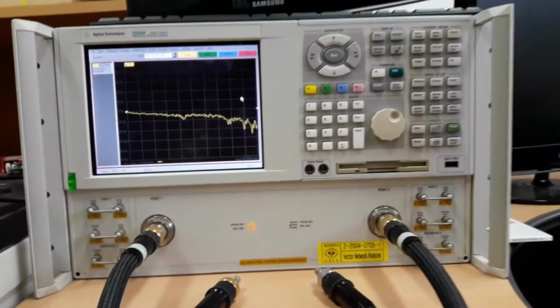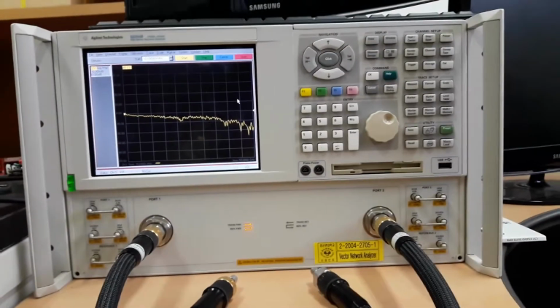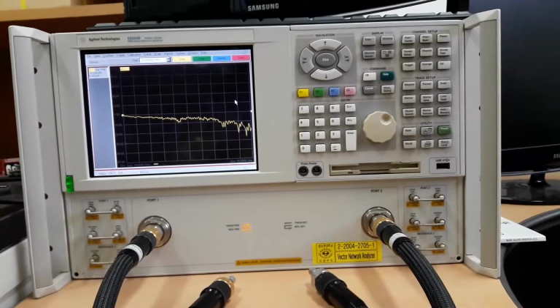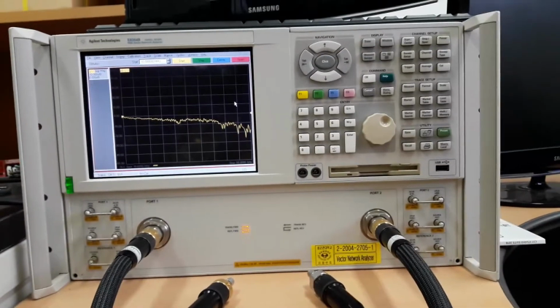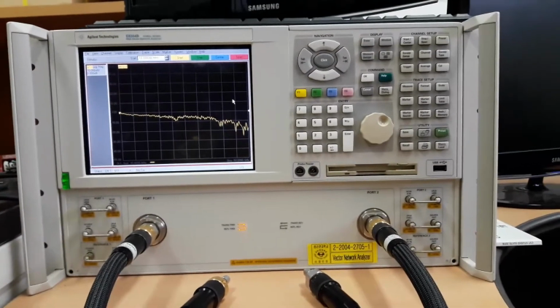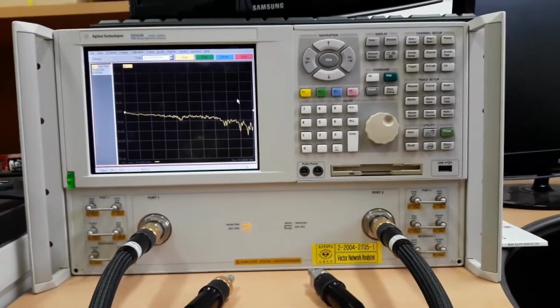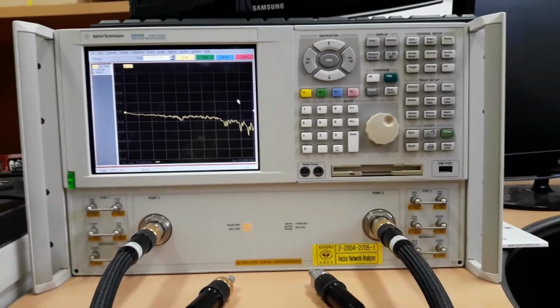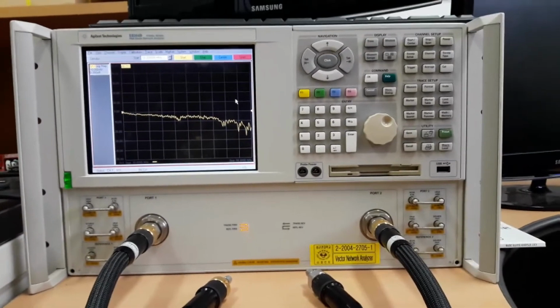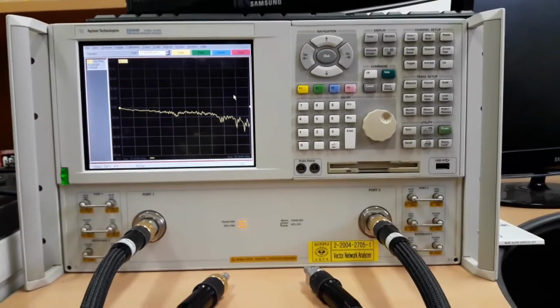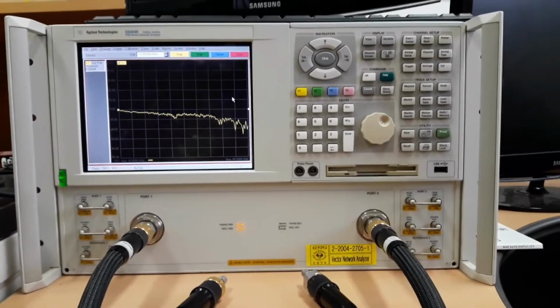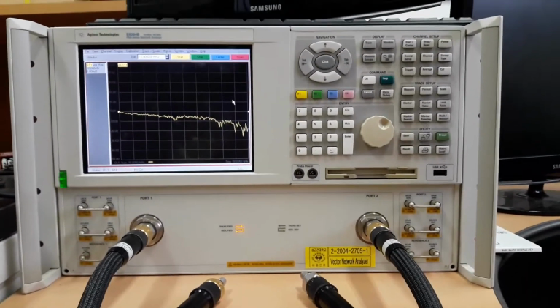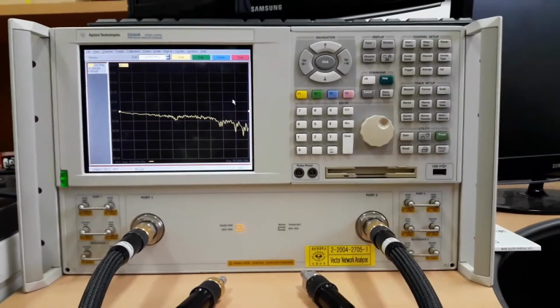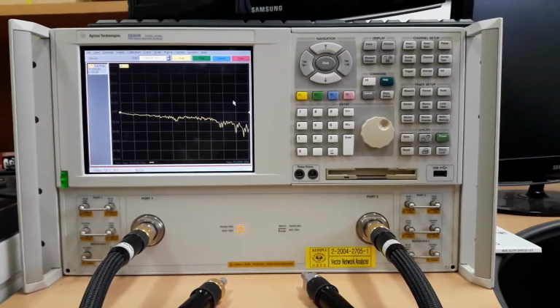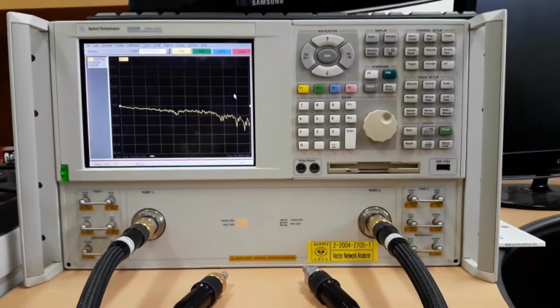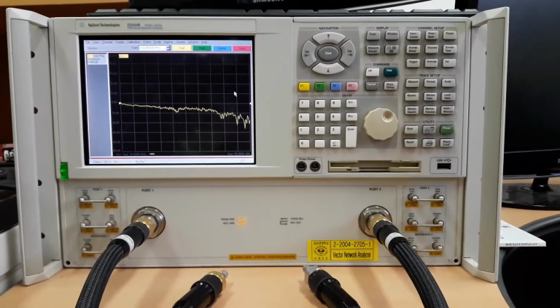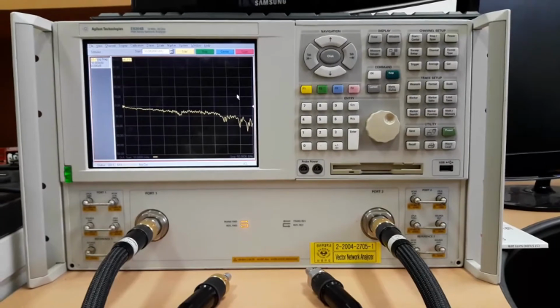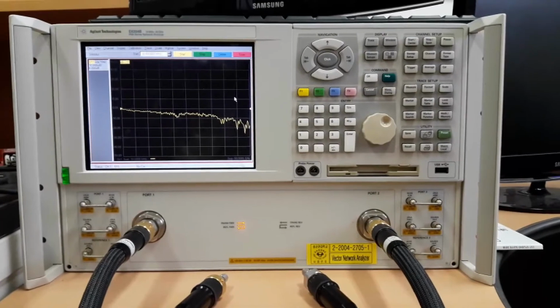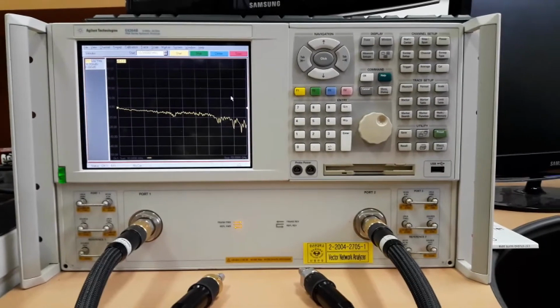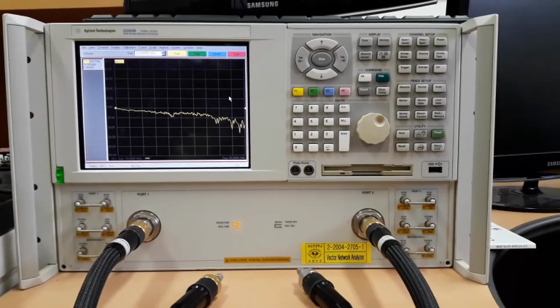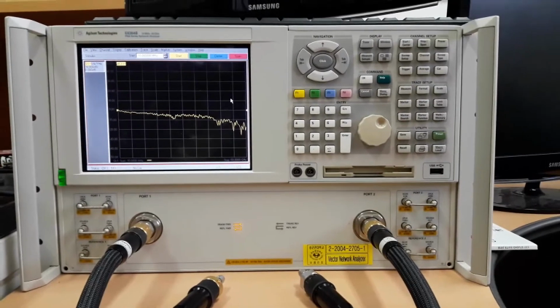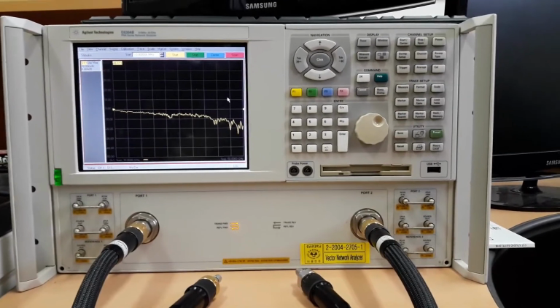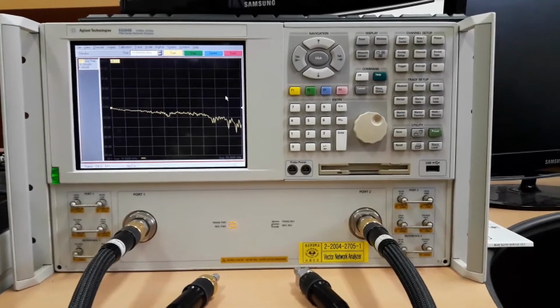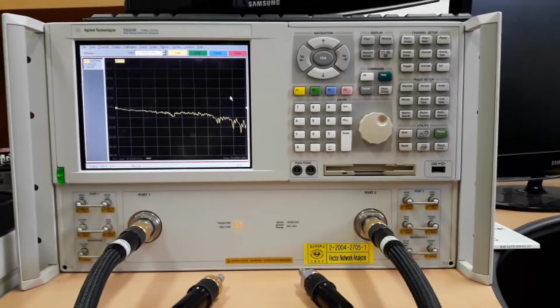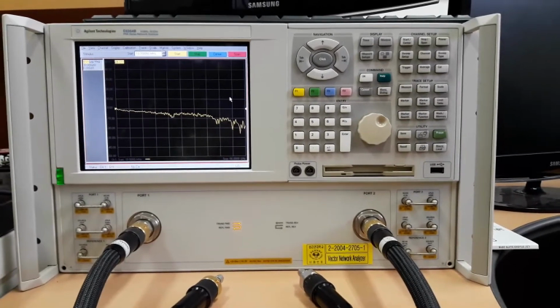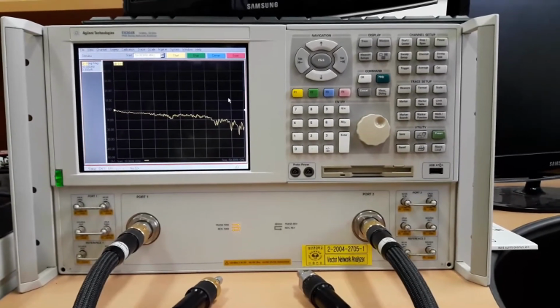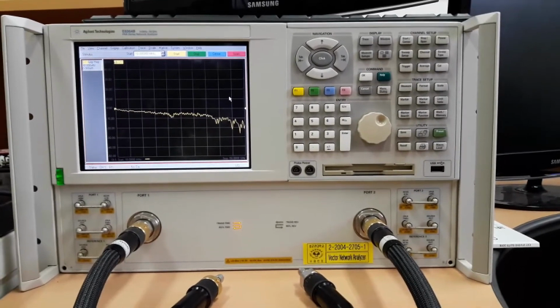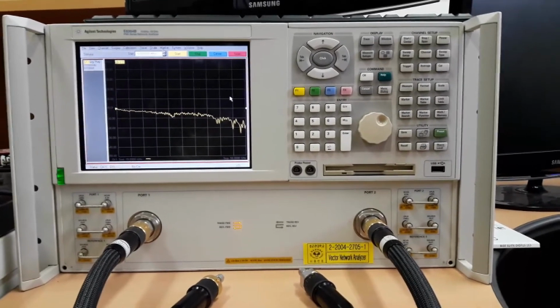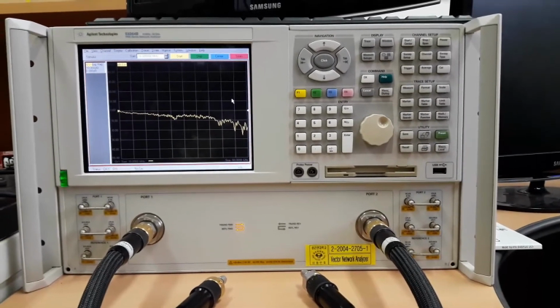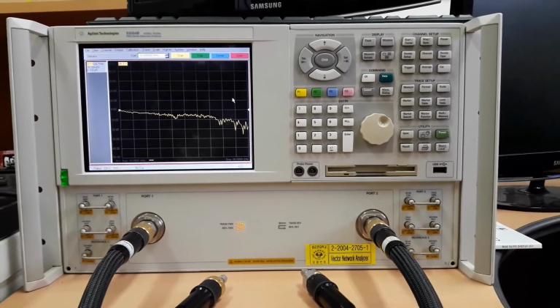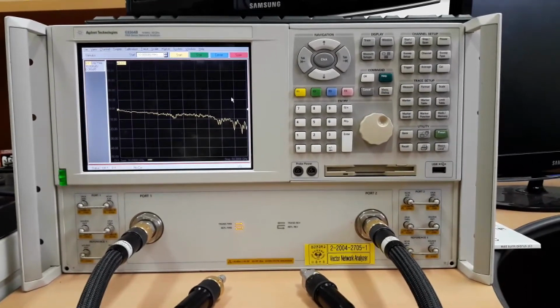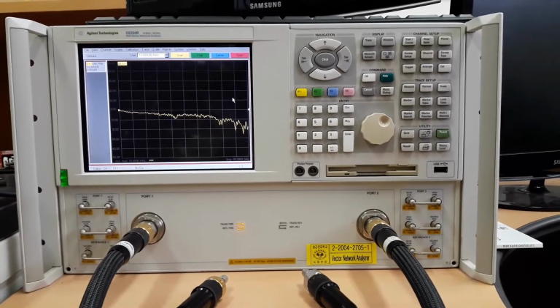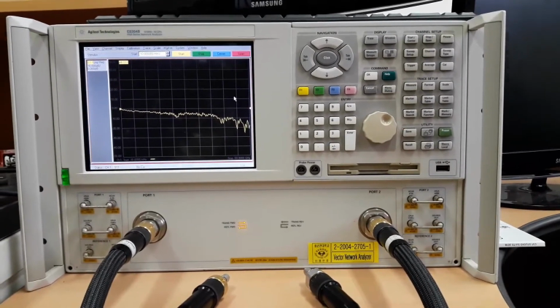Hello guys, I'm Nazmul Hasan and today I'm going to calibrate this Vector Network Analyzer.